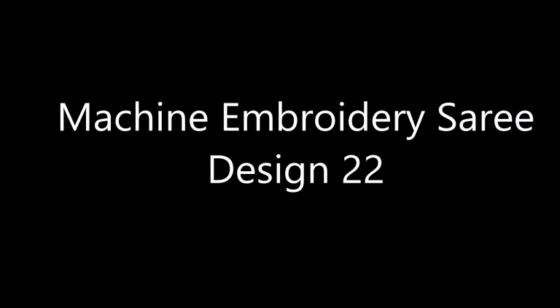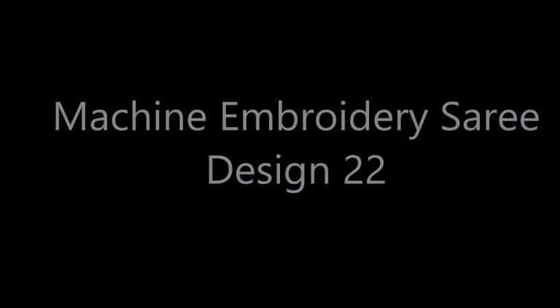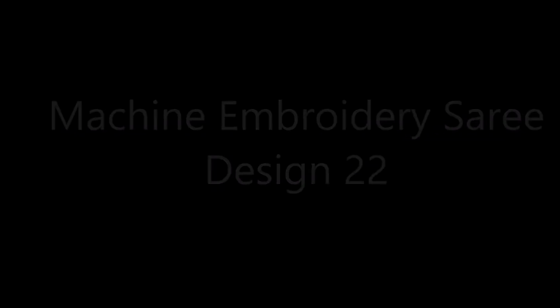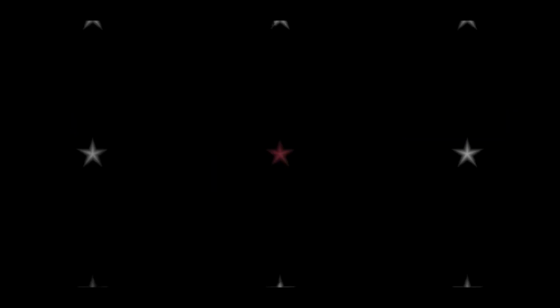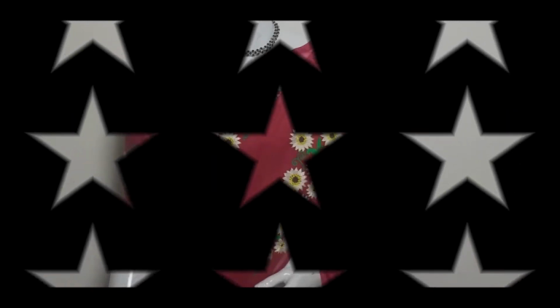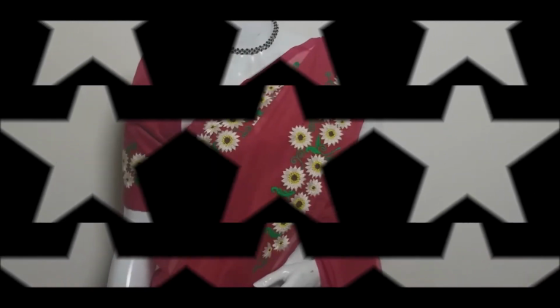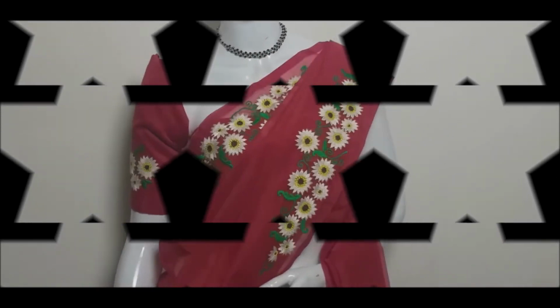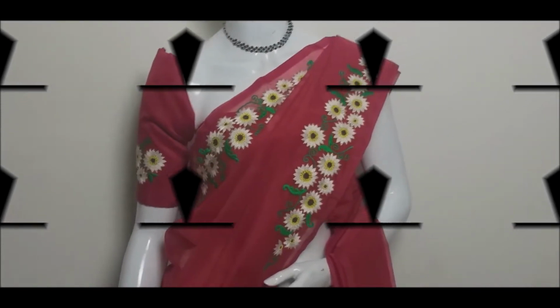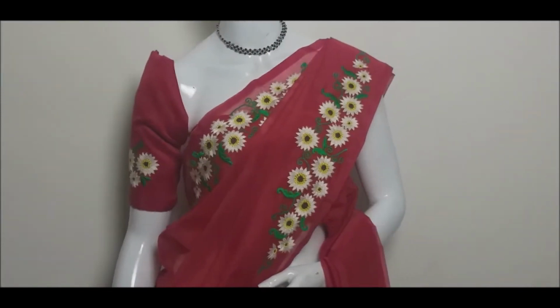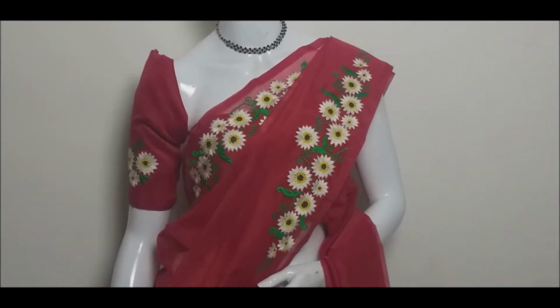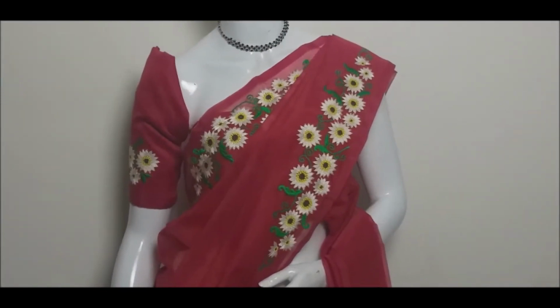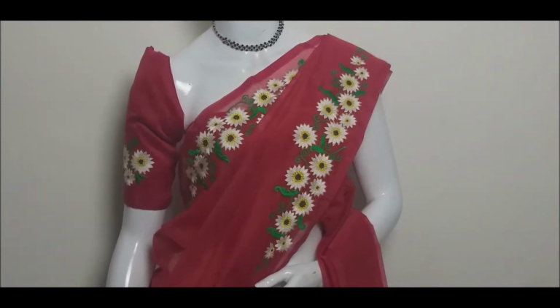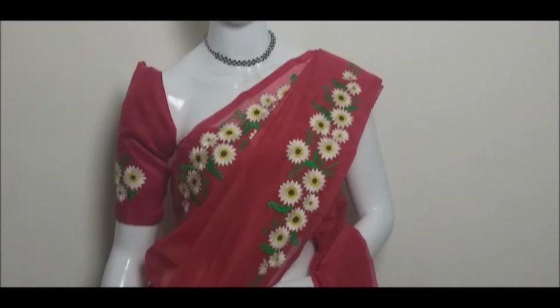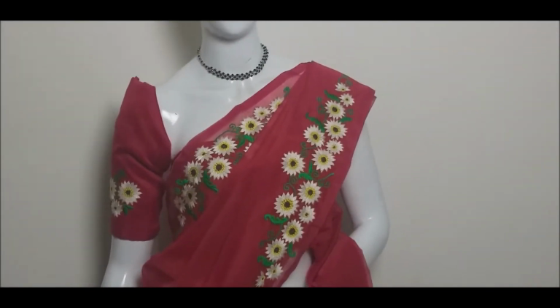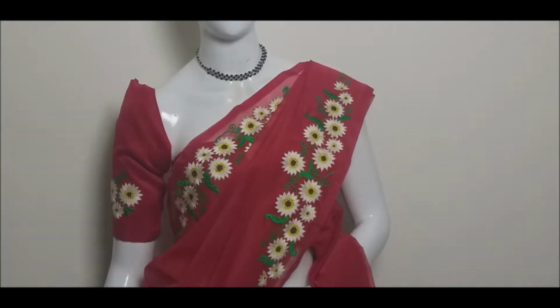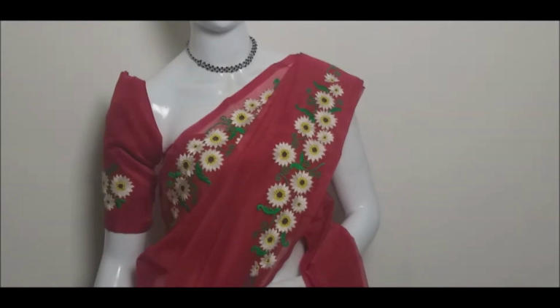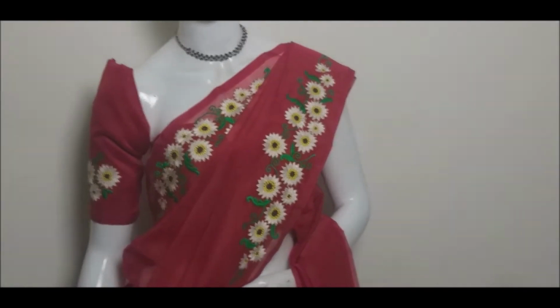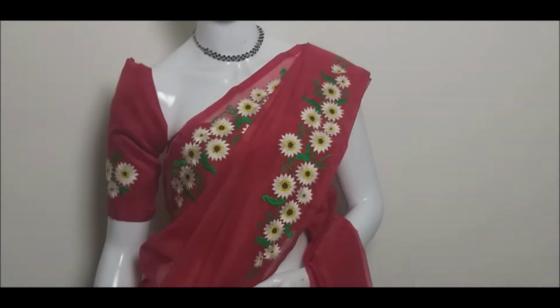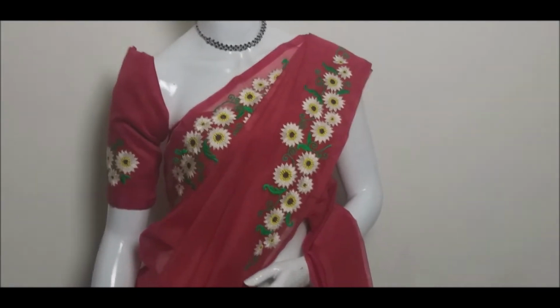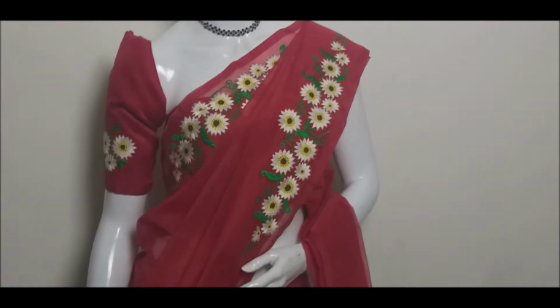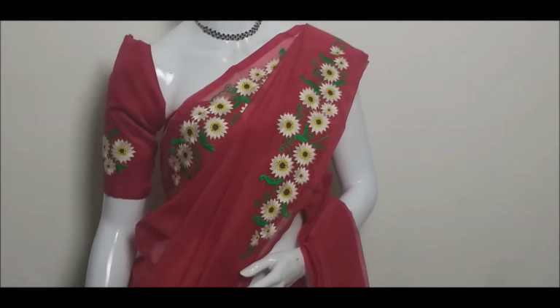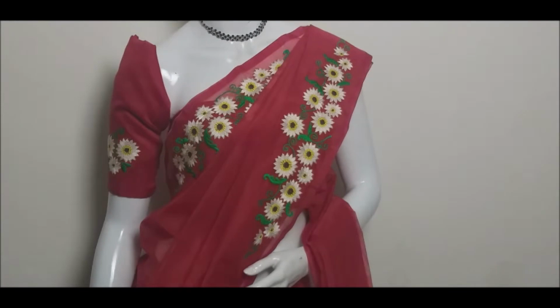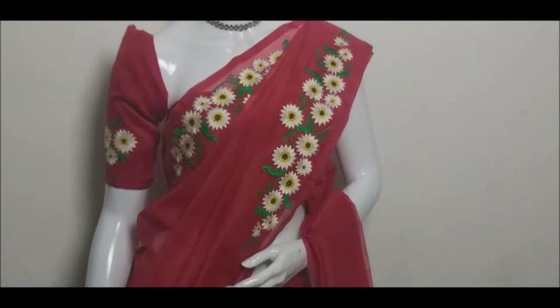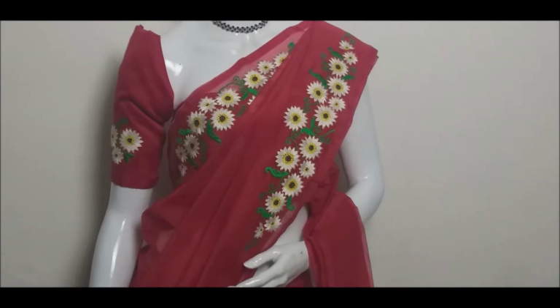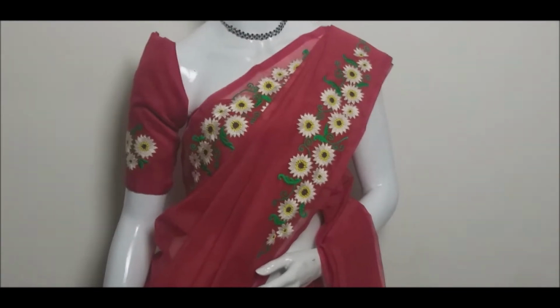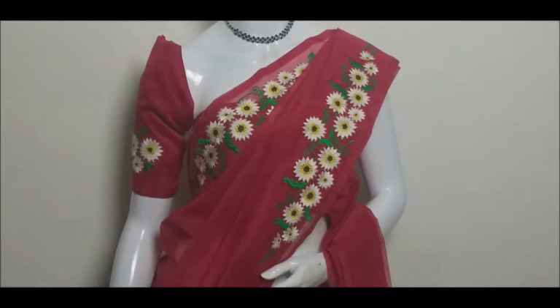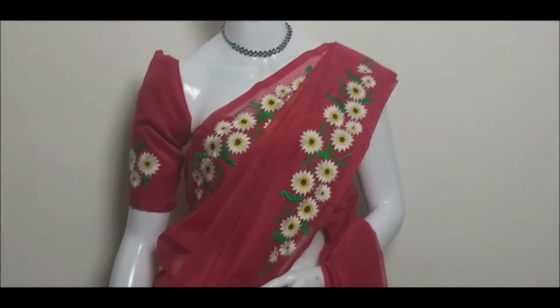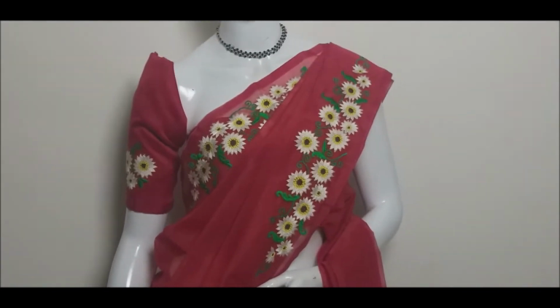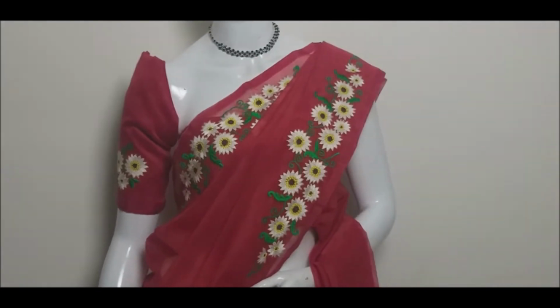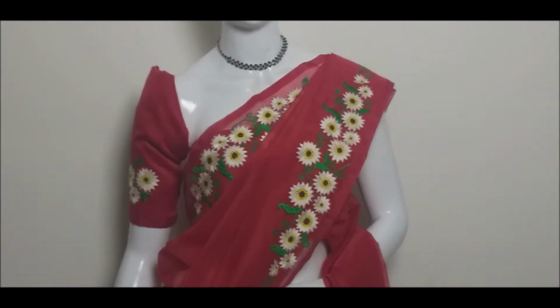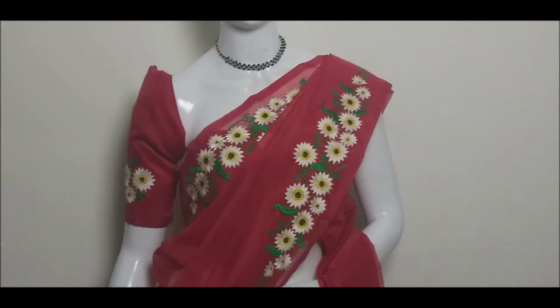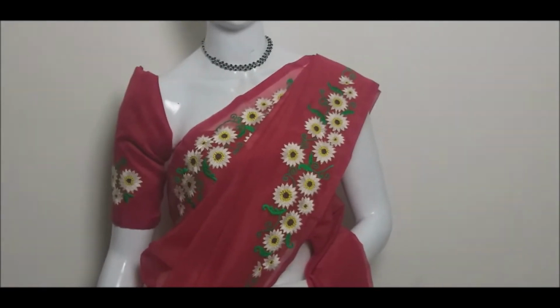Hello friends, welcome back to our channel. In this video, we have a red-collar Supernets fabric.